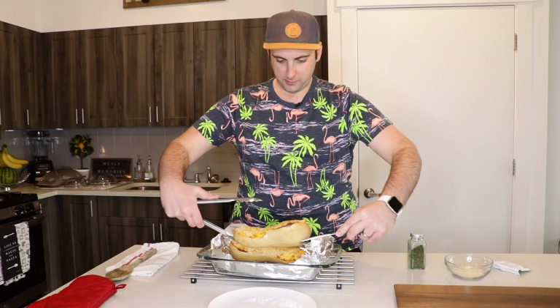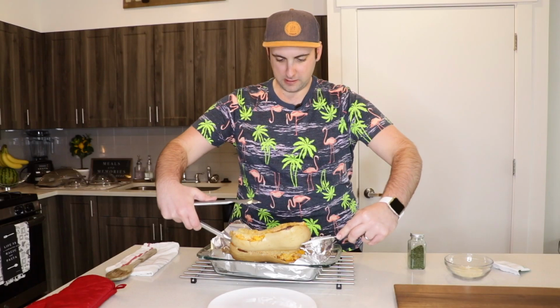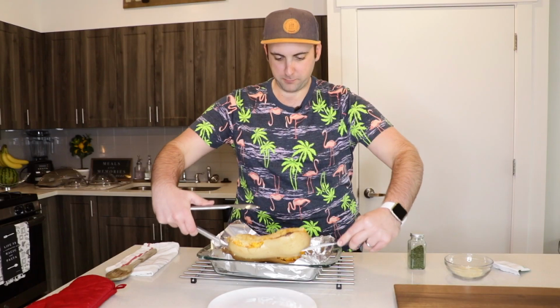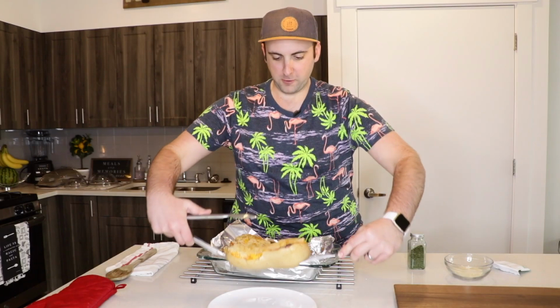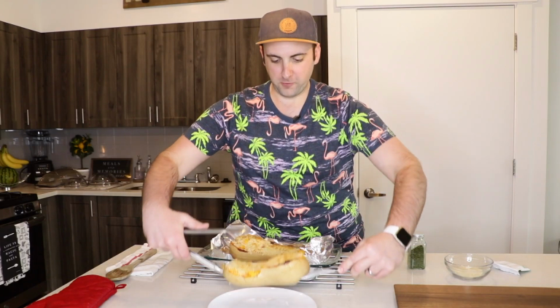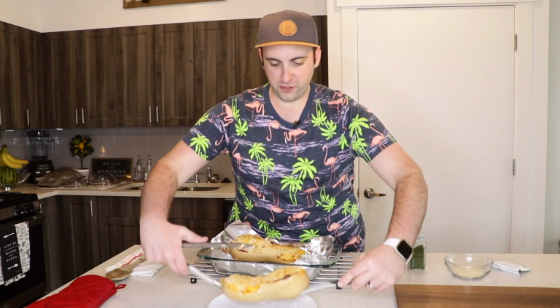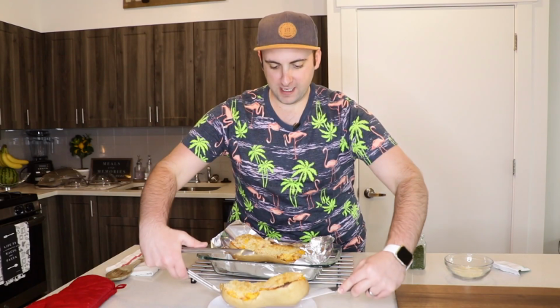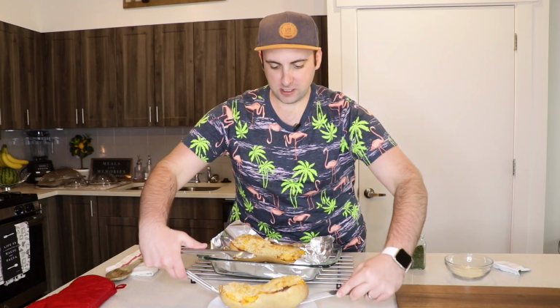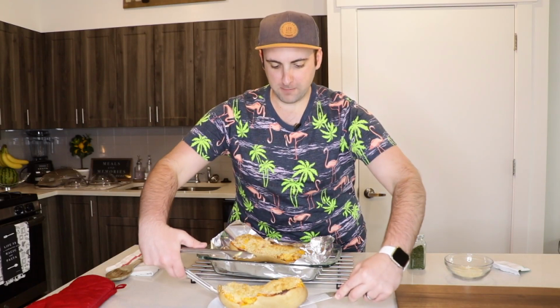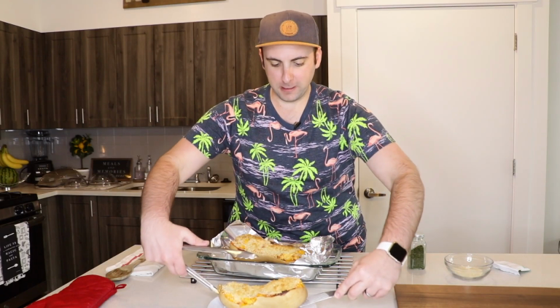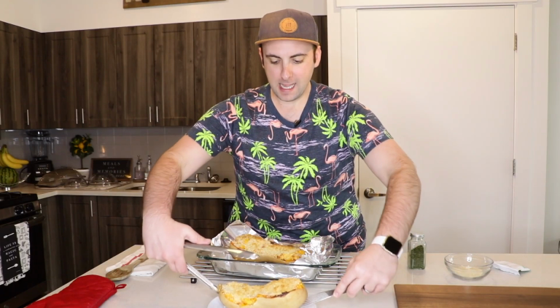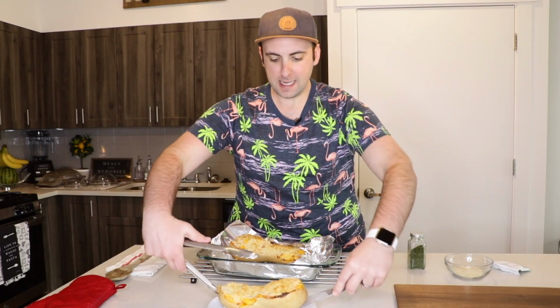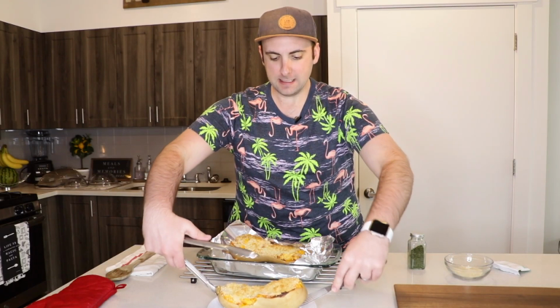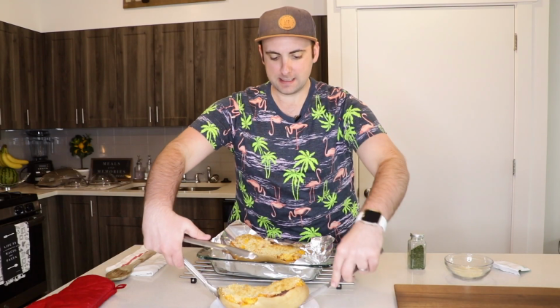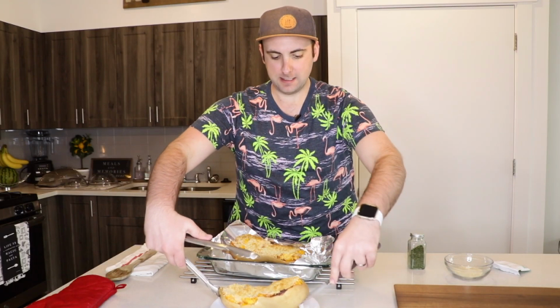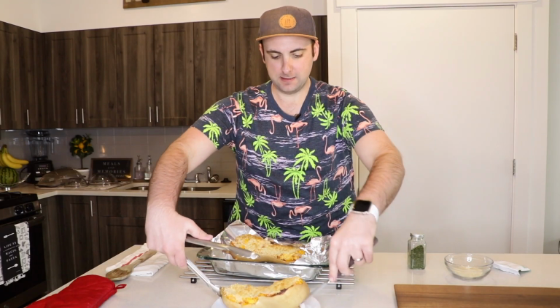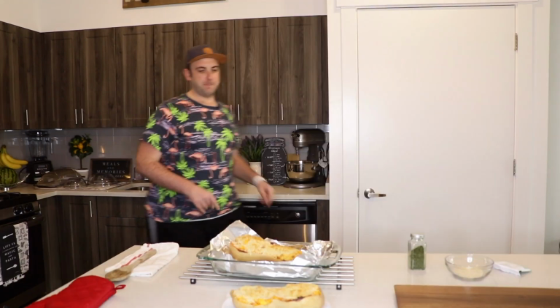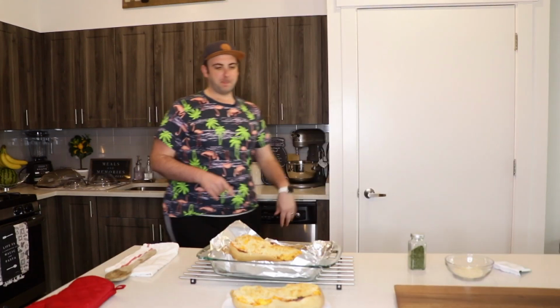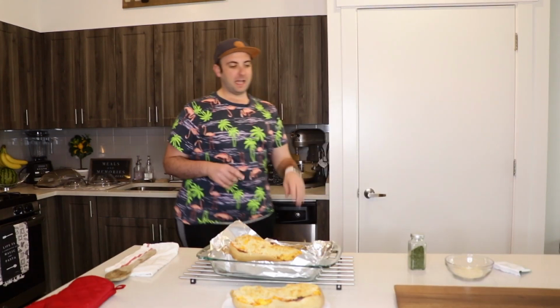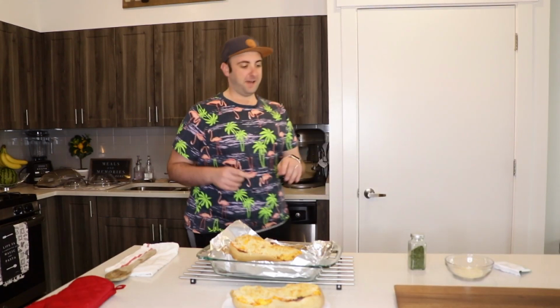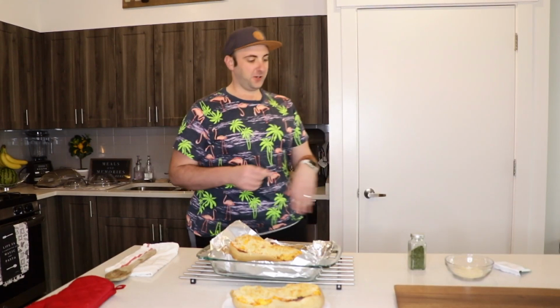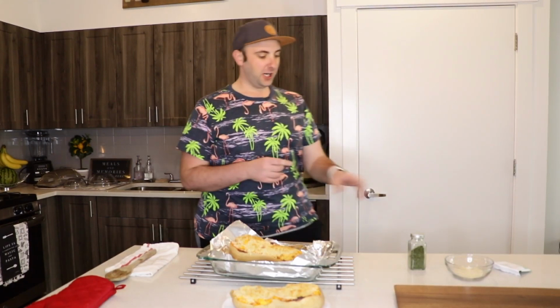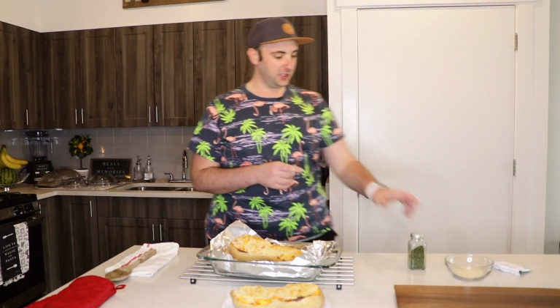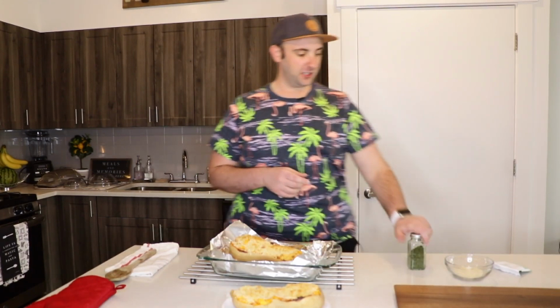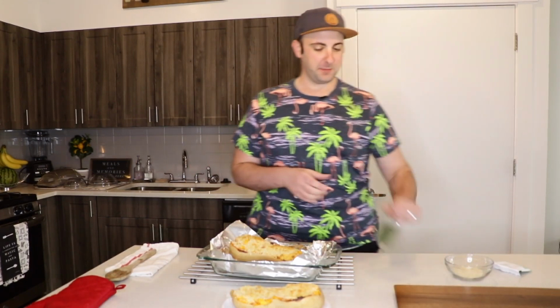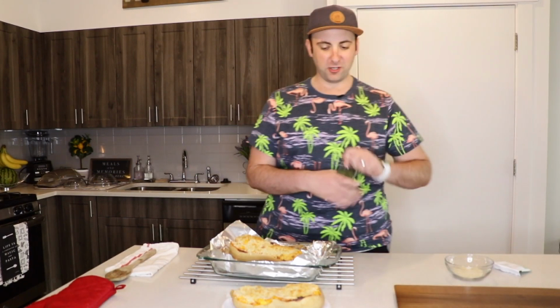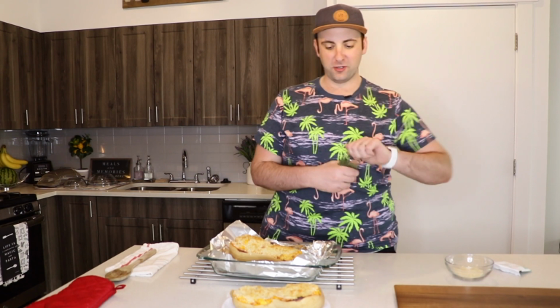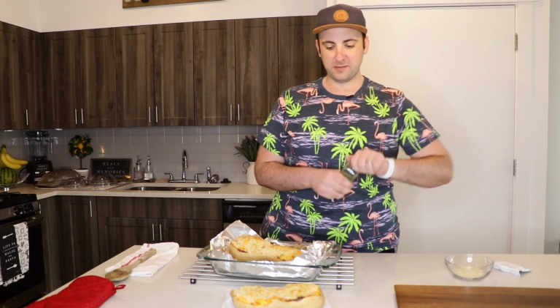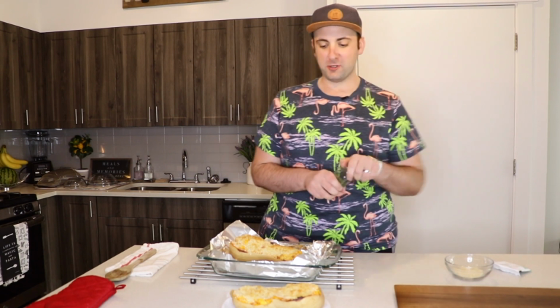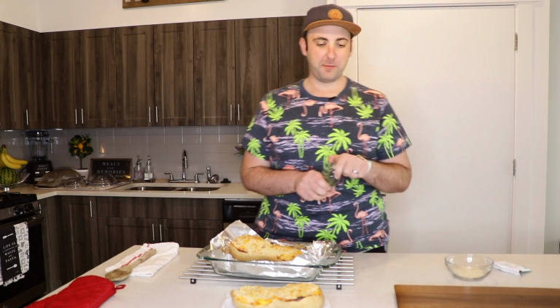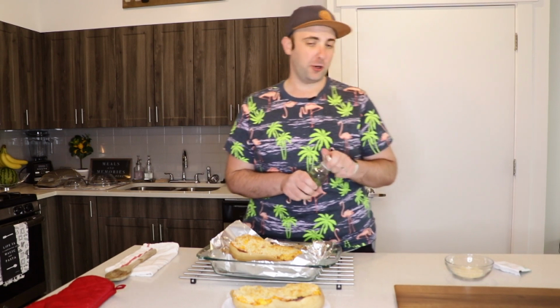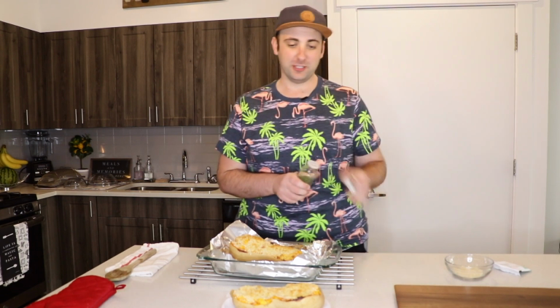Let's bring this beautiful thing to the plate. For color, I'm just going to use some dried parsley — parsley doesn't have much taste to me, it's just for color.